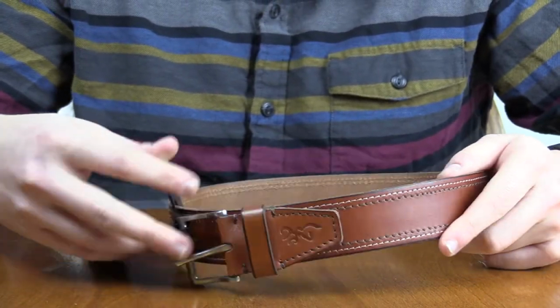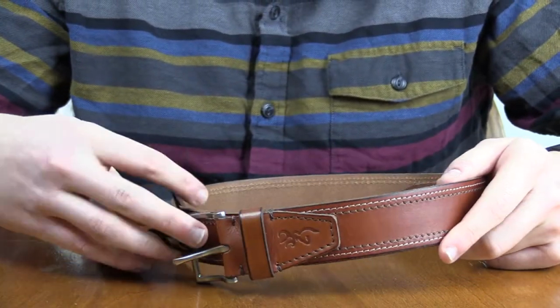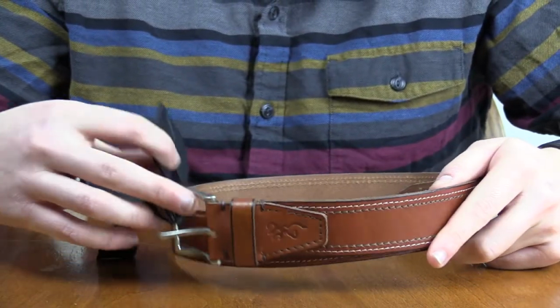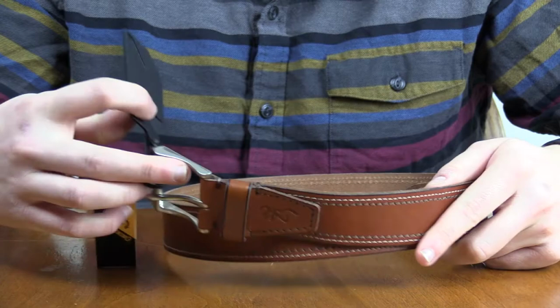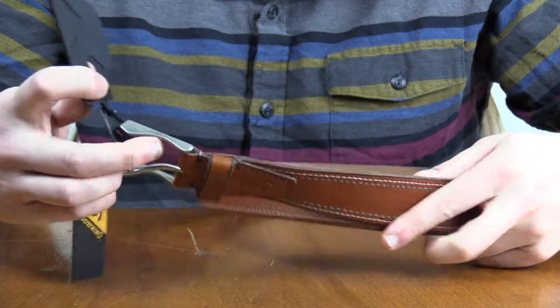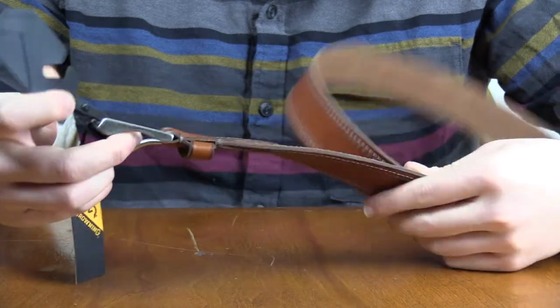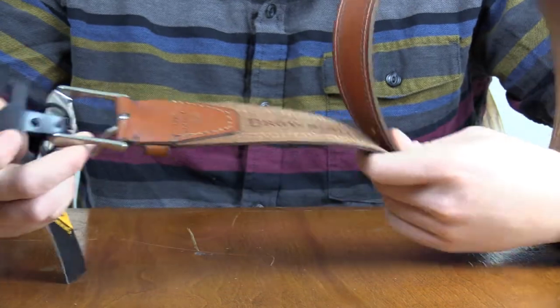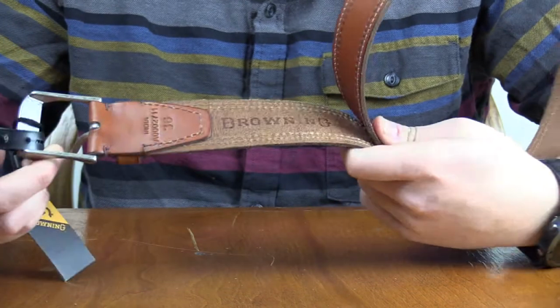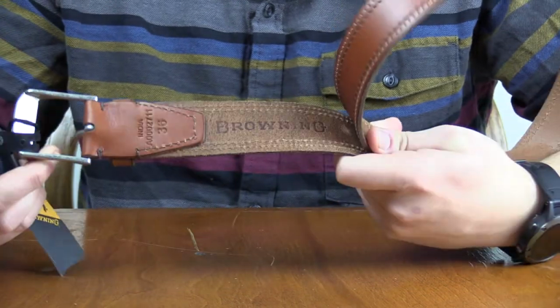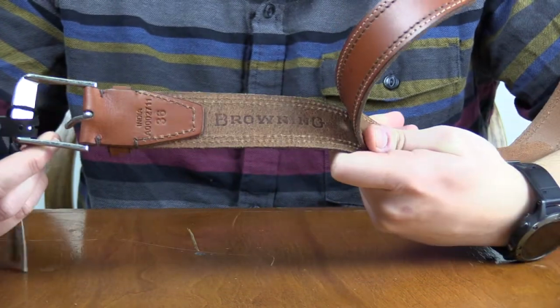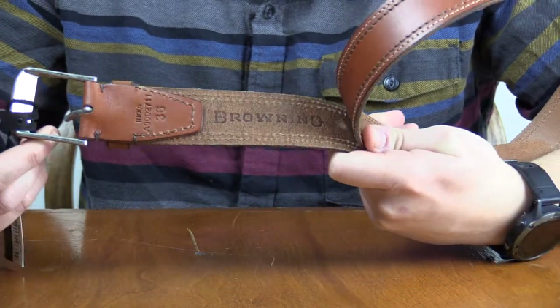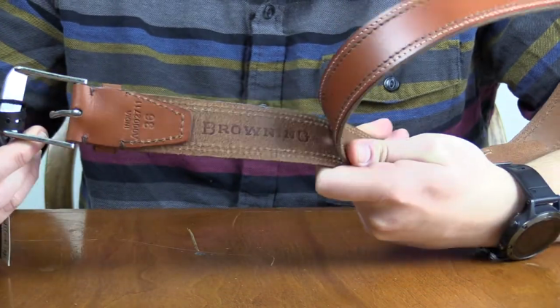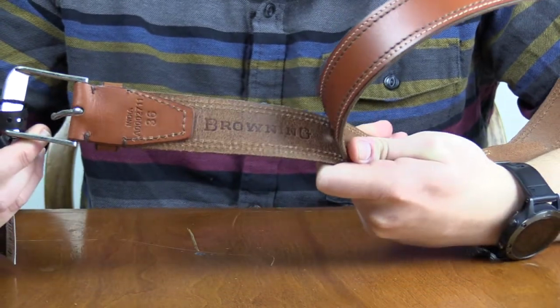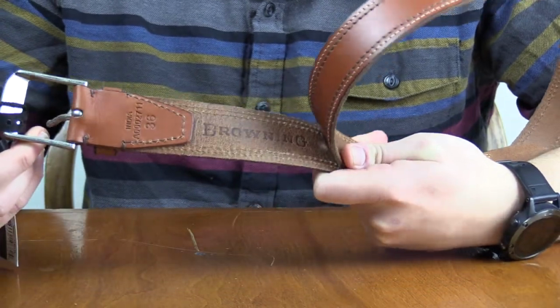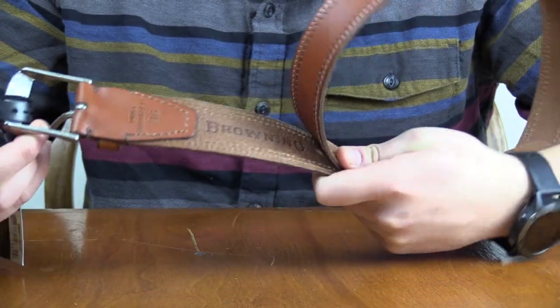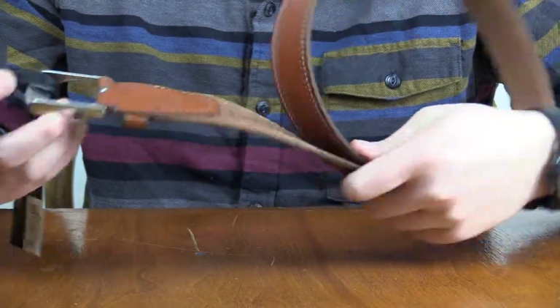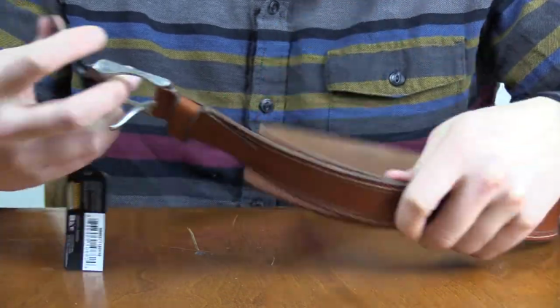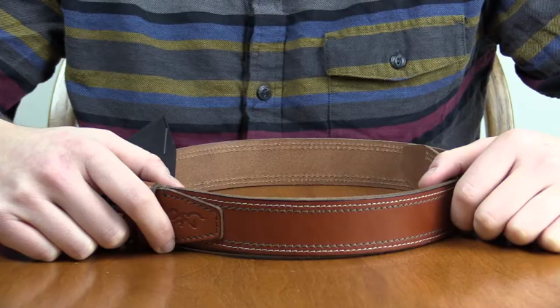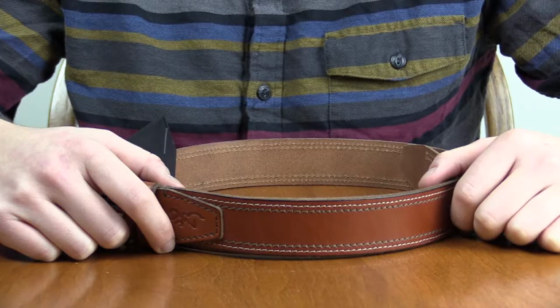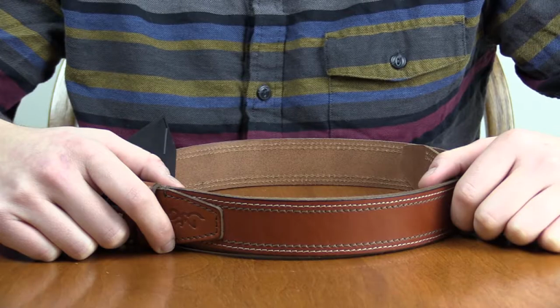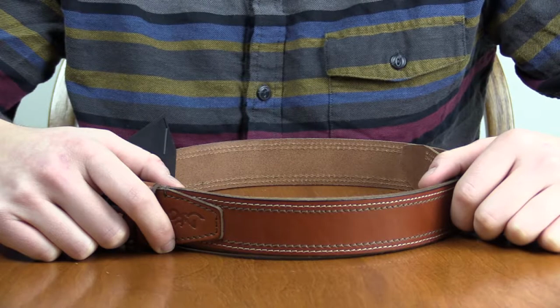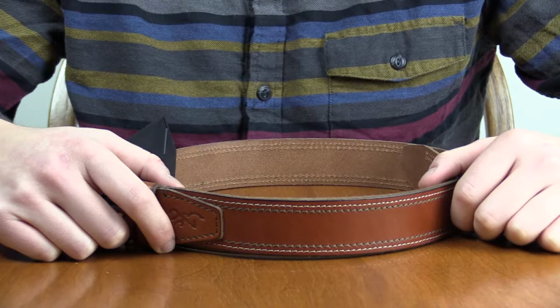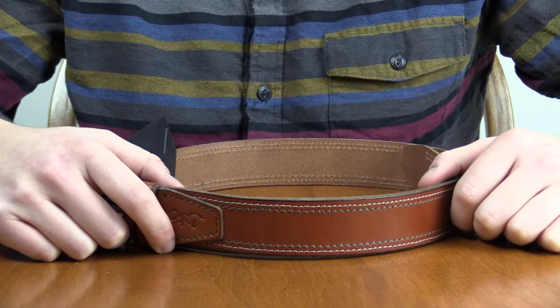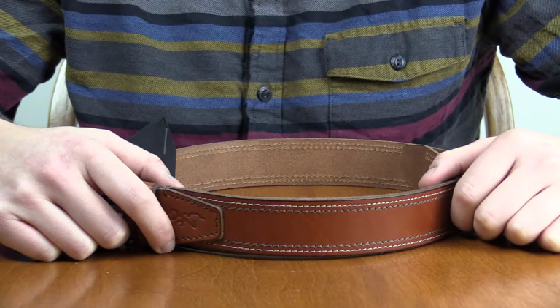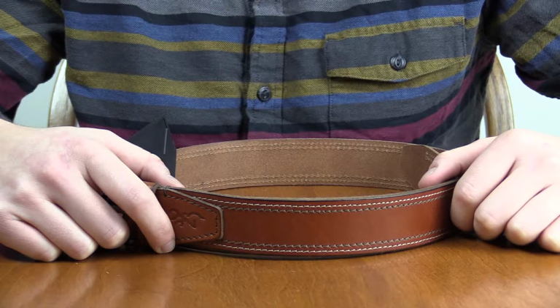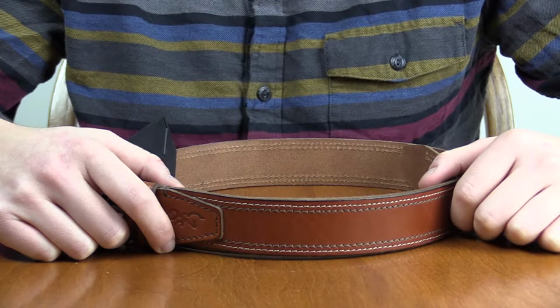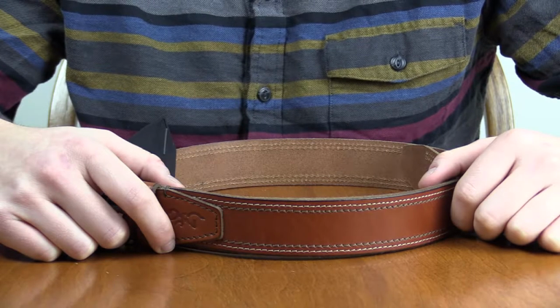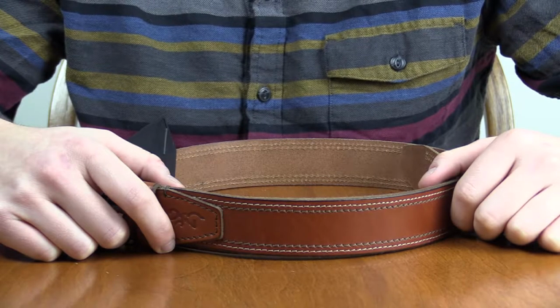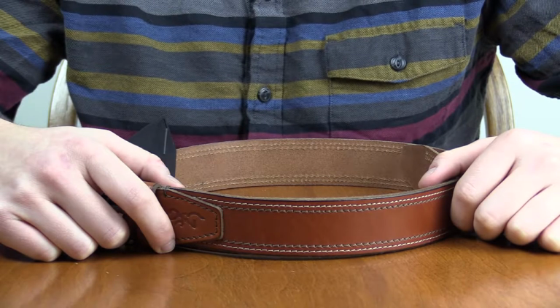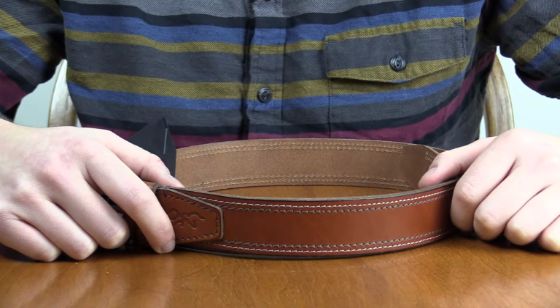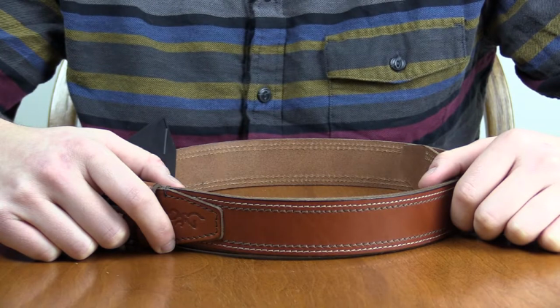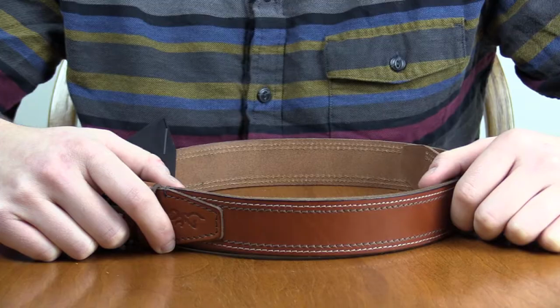Also on the inside it says Browning. Get yours today at fieldsupply.com.